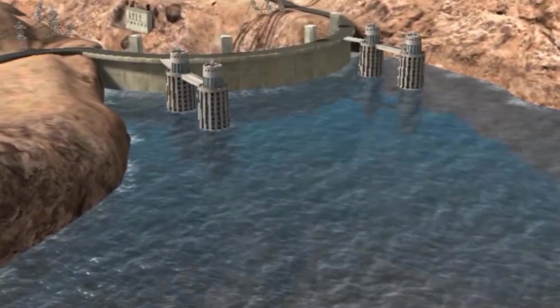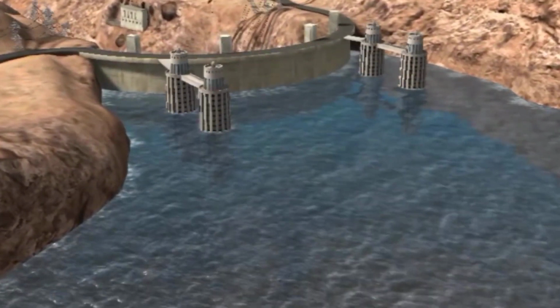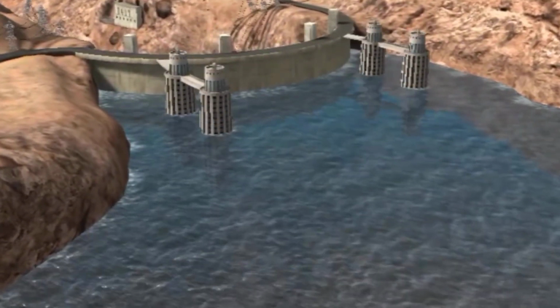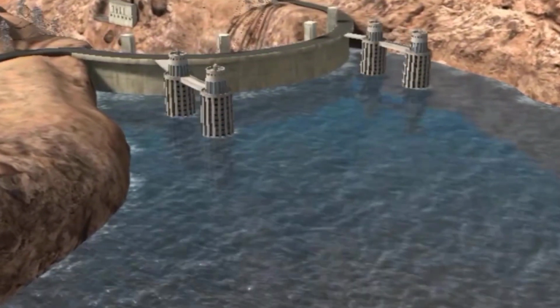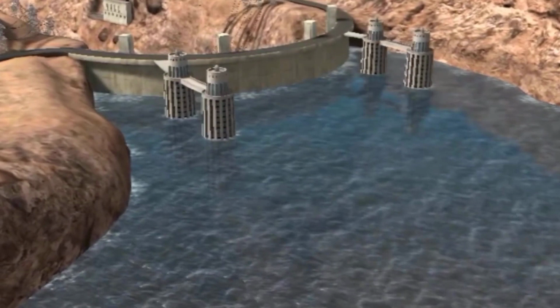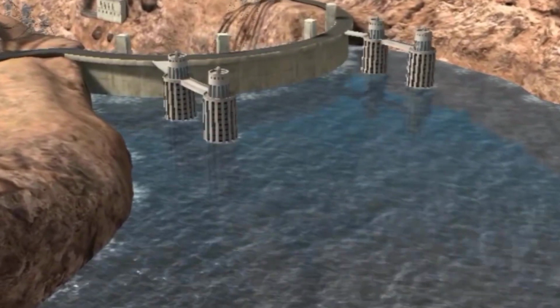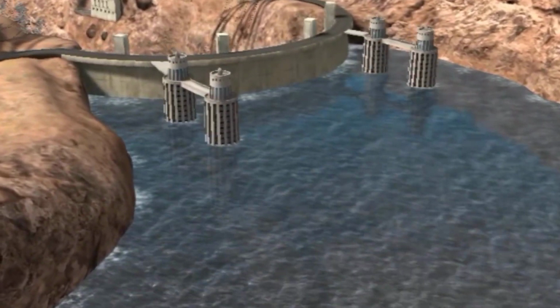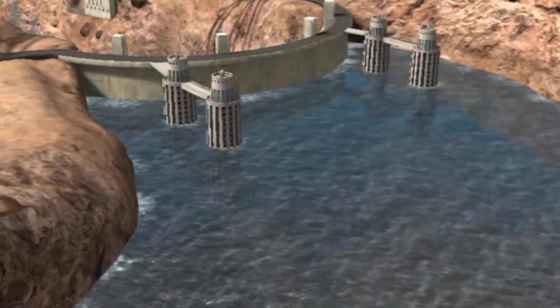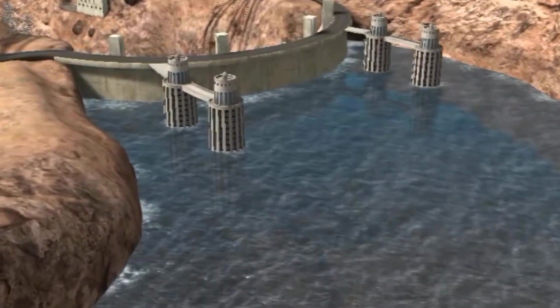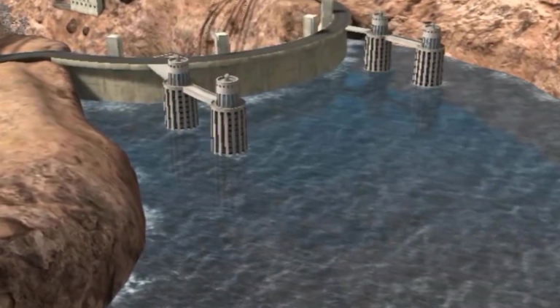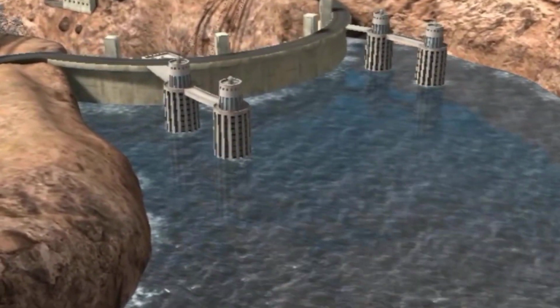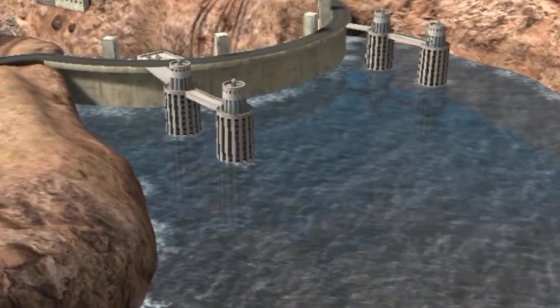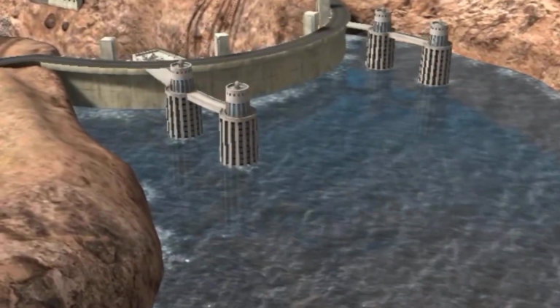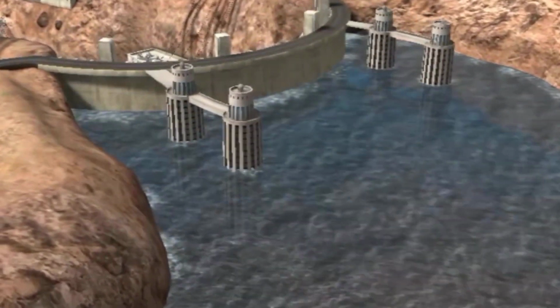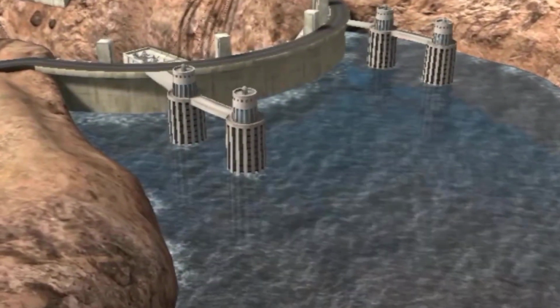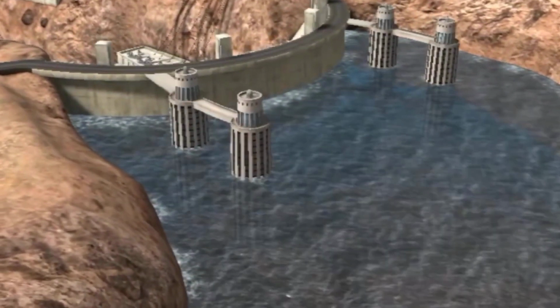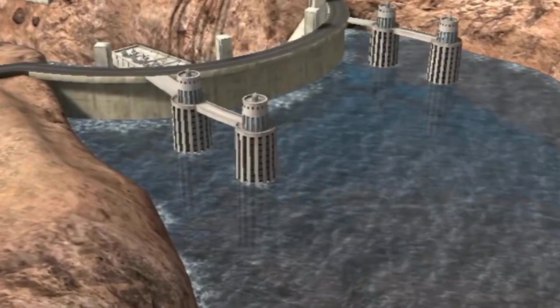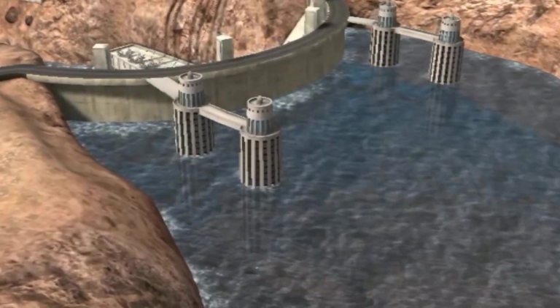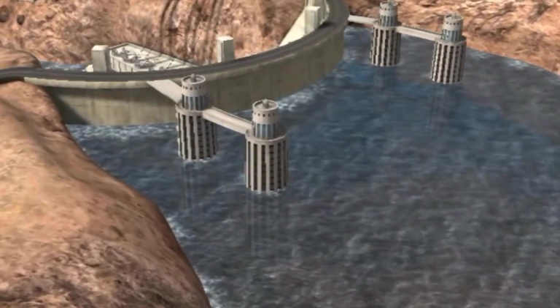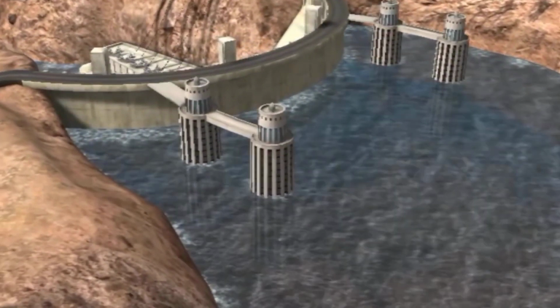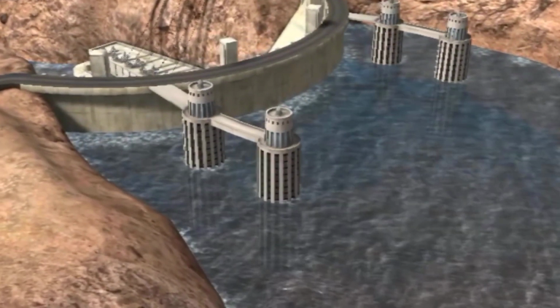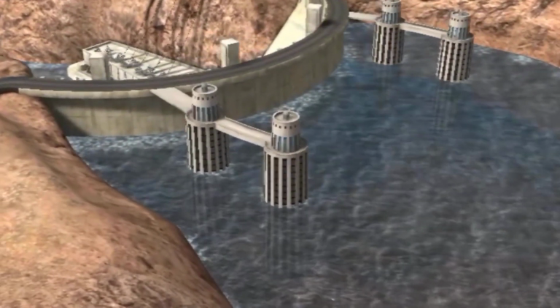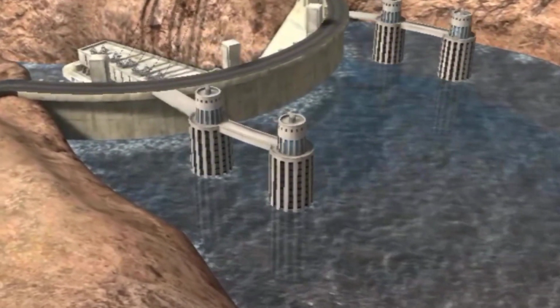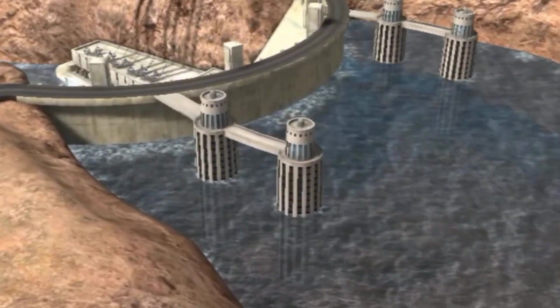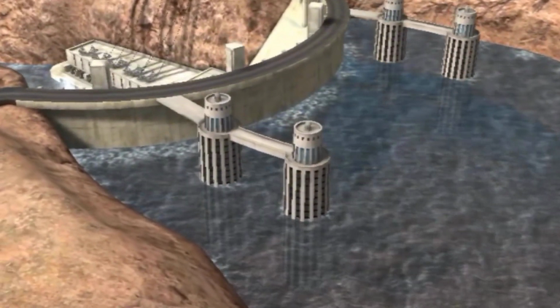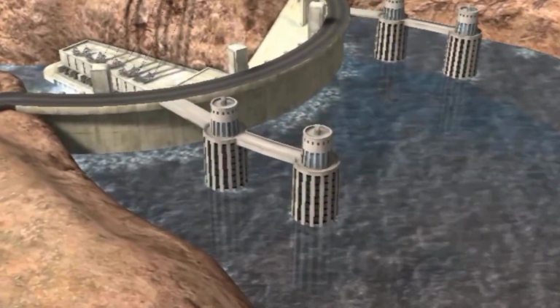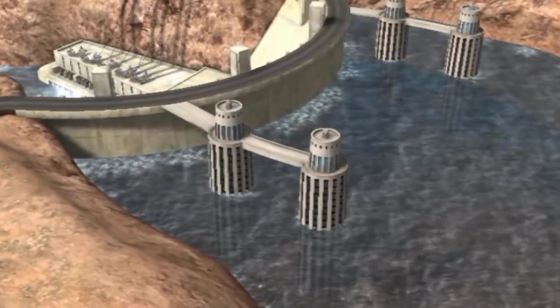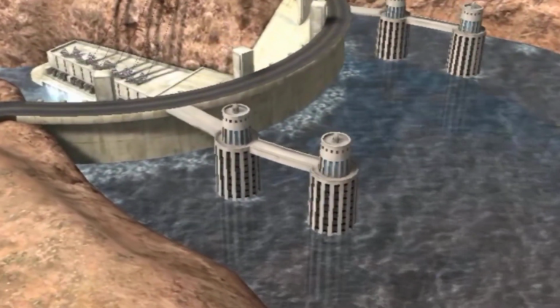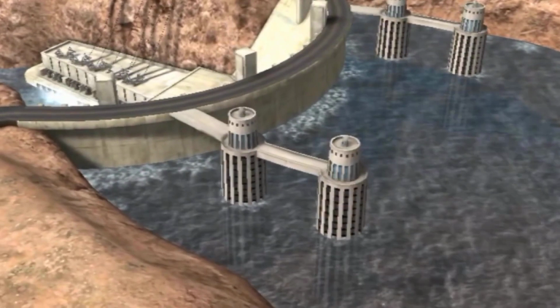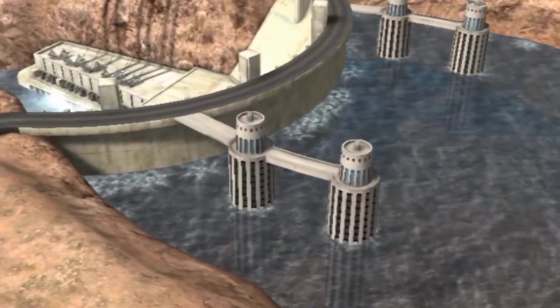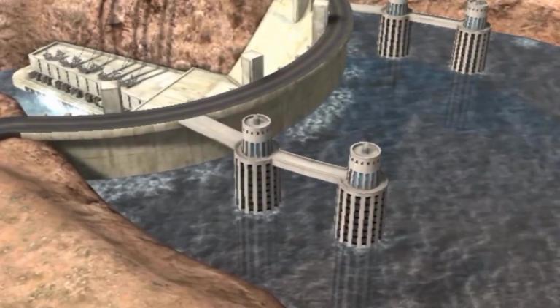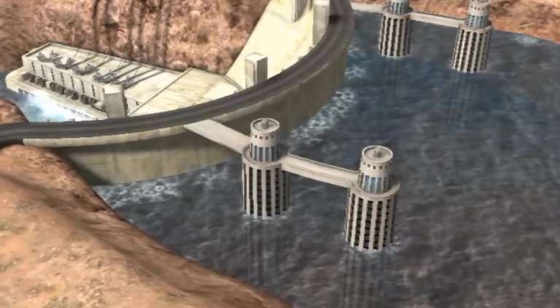The dam impounds the water of the Colorado River and converts the energy of the water flow into electric current.